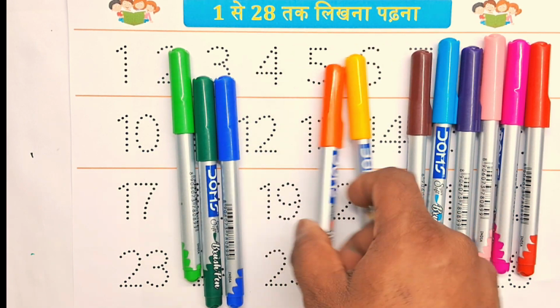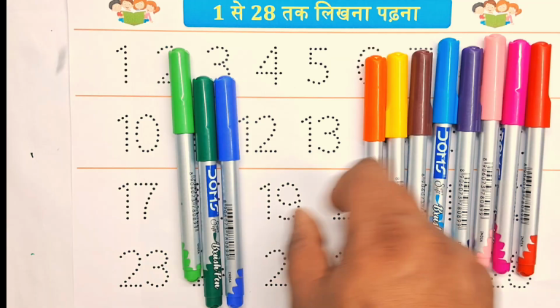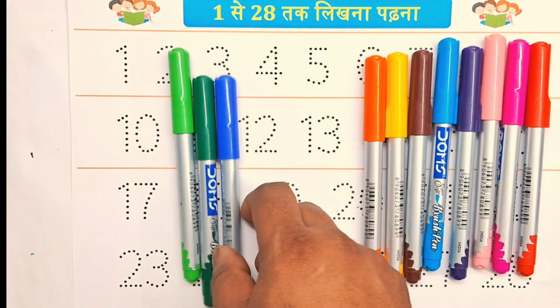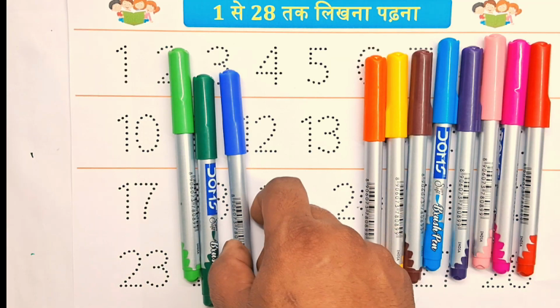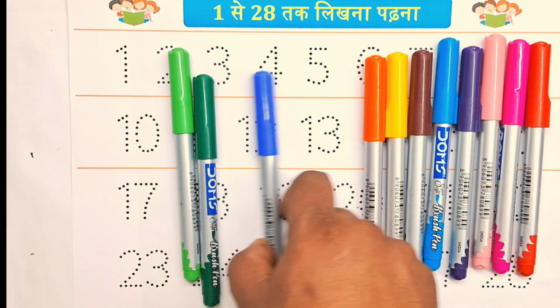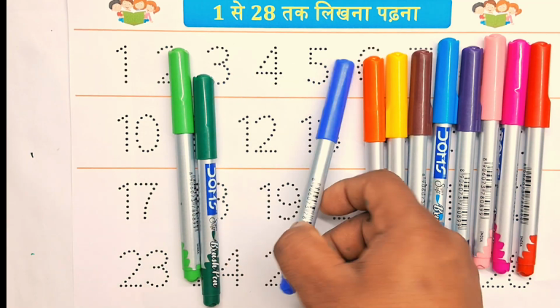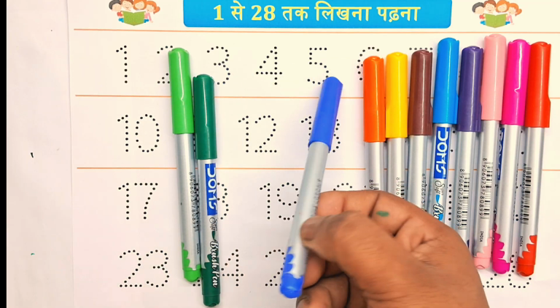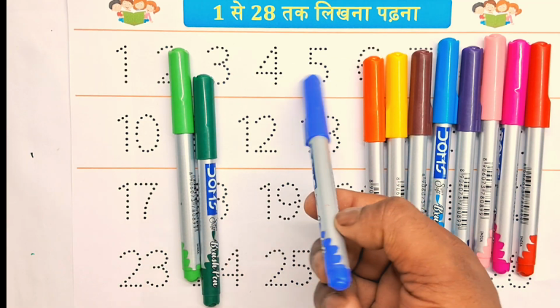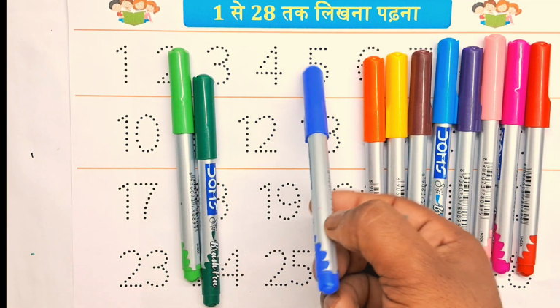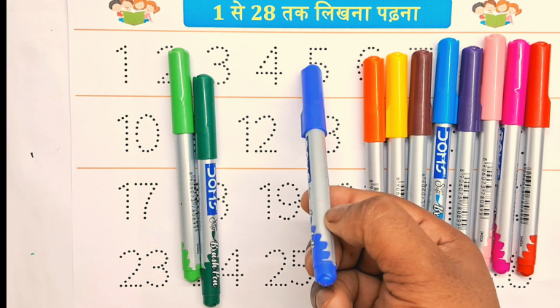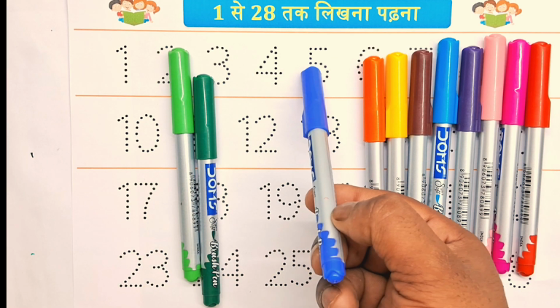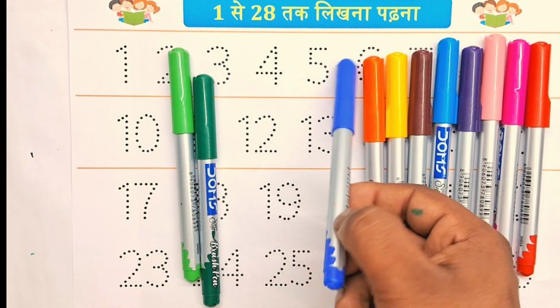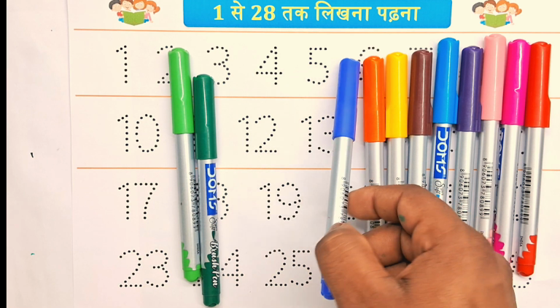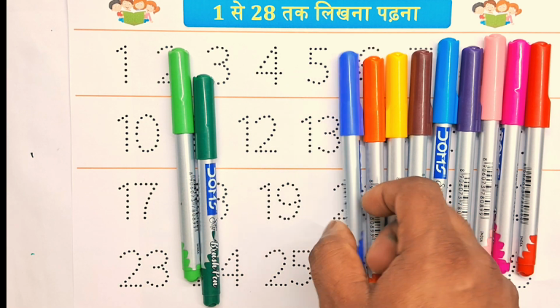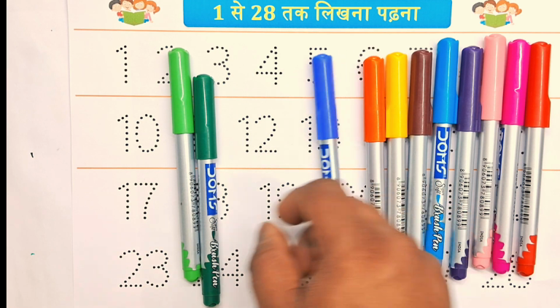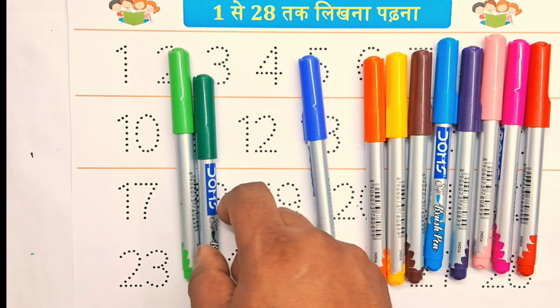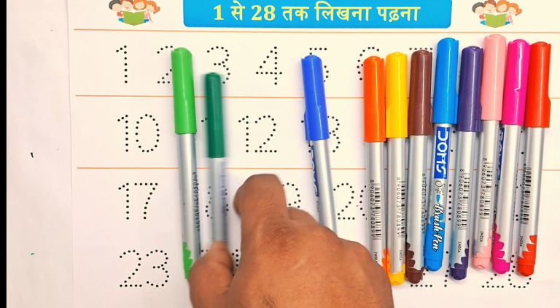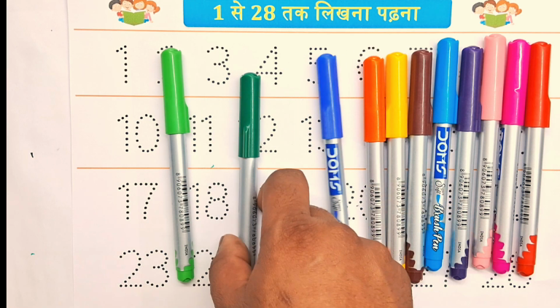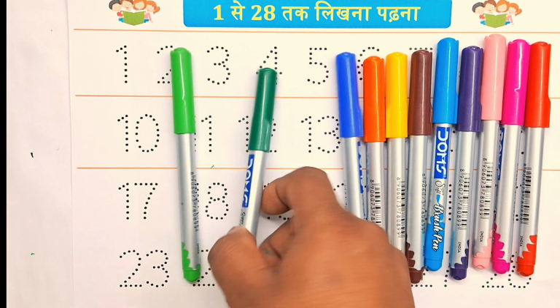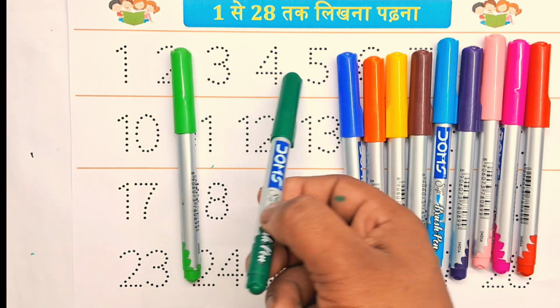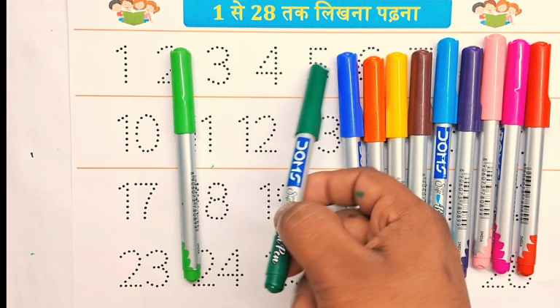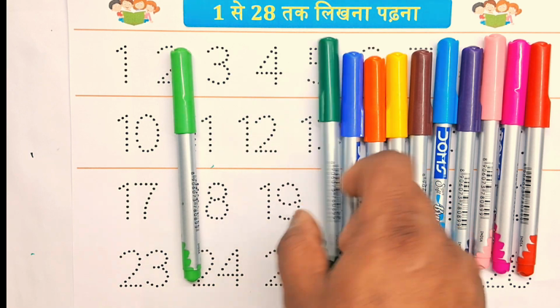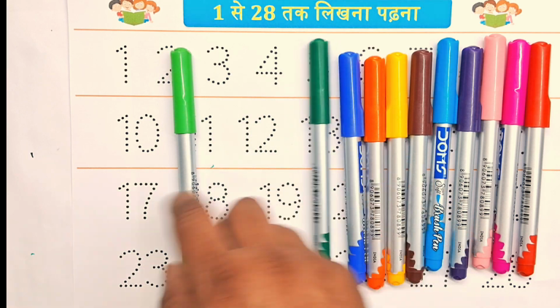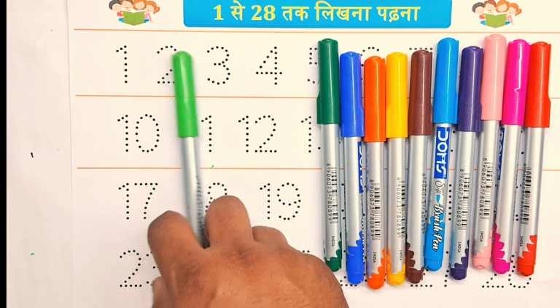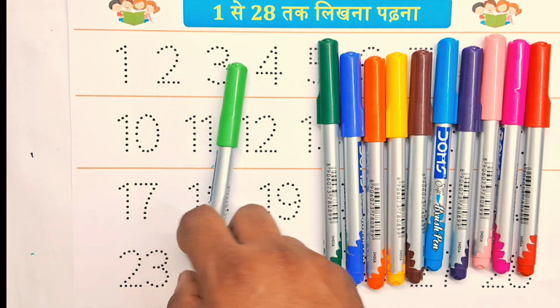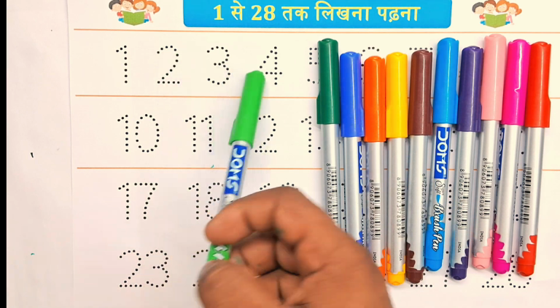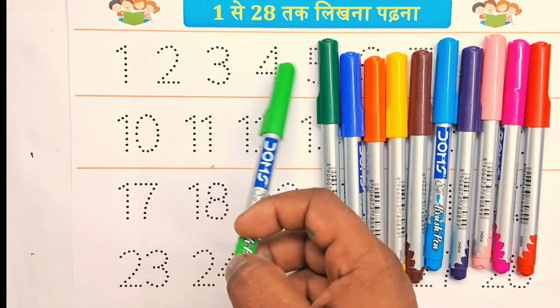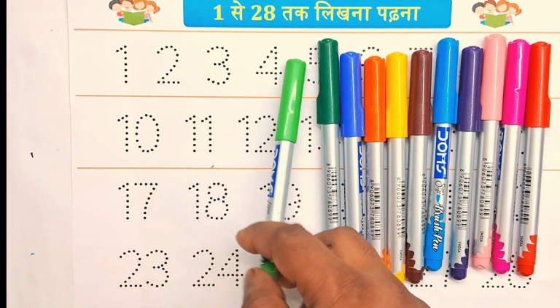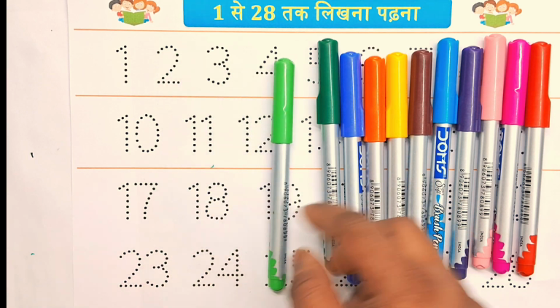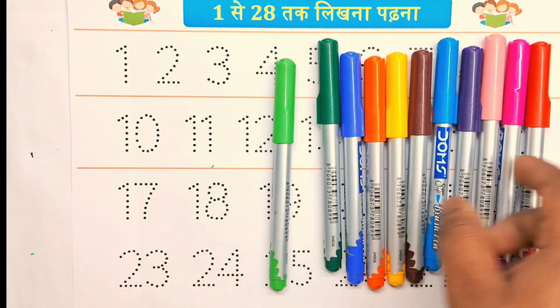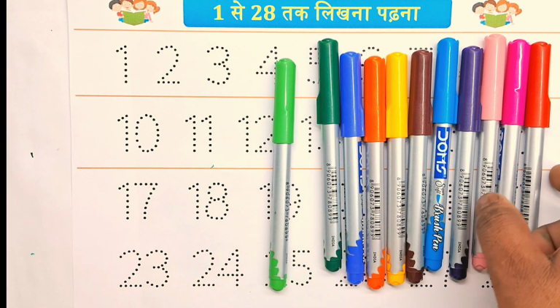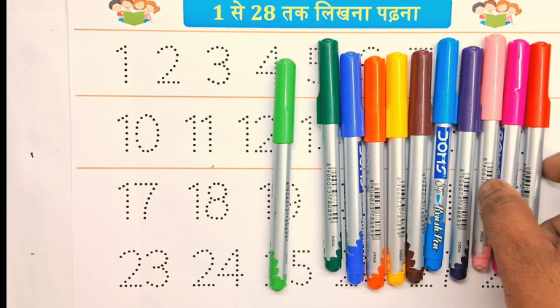orange color, blue color, green color, light green color.